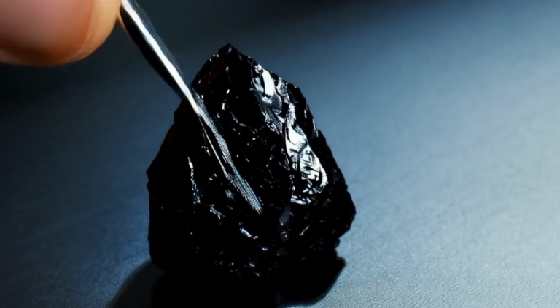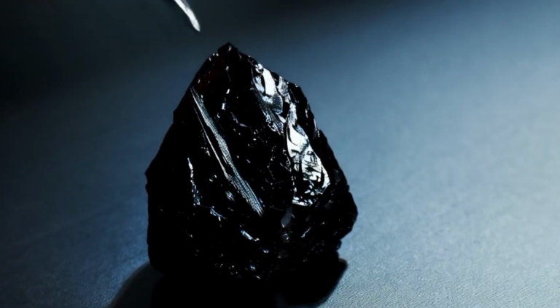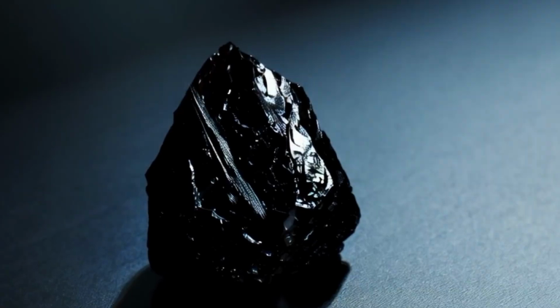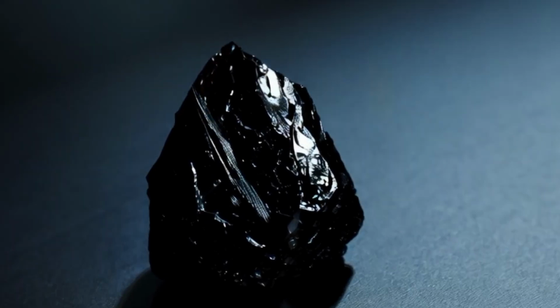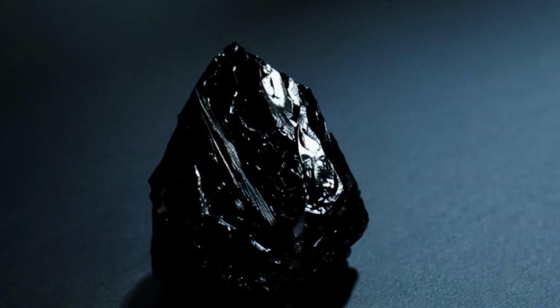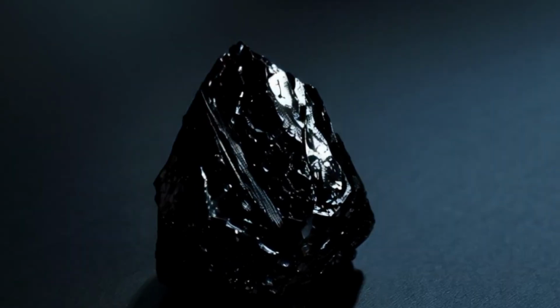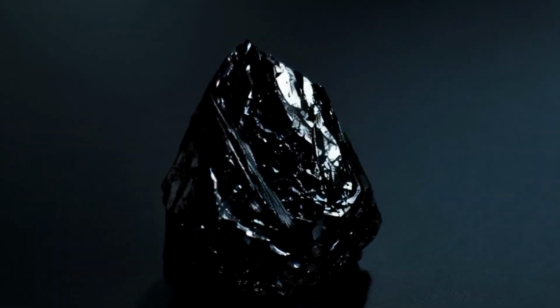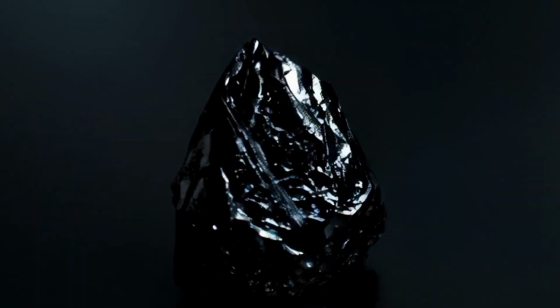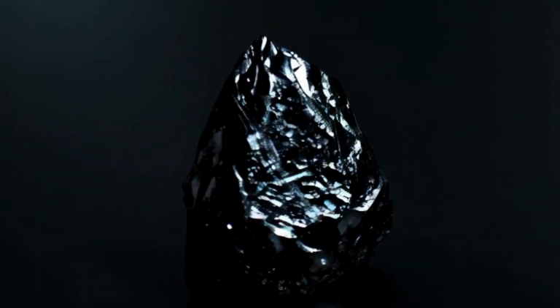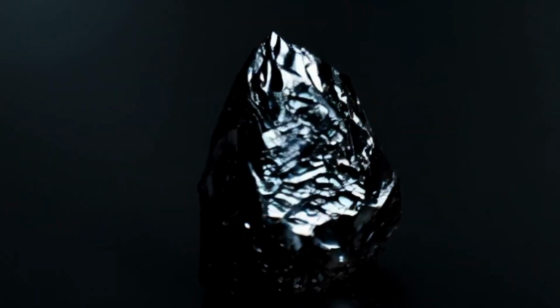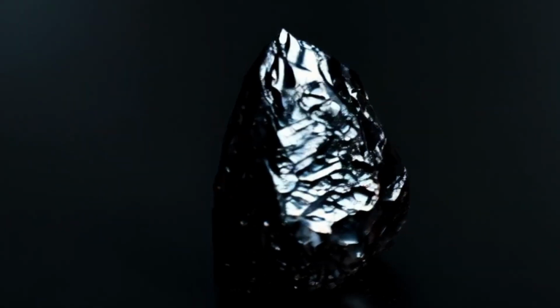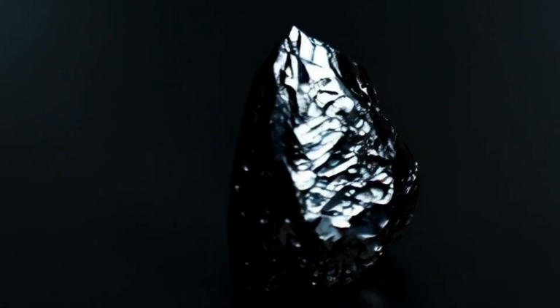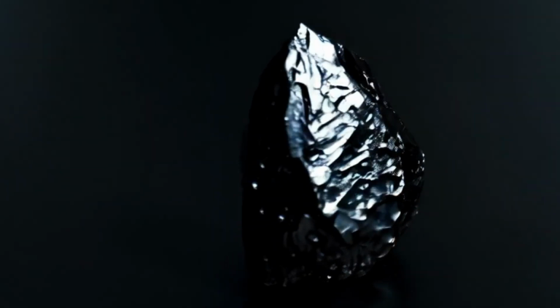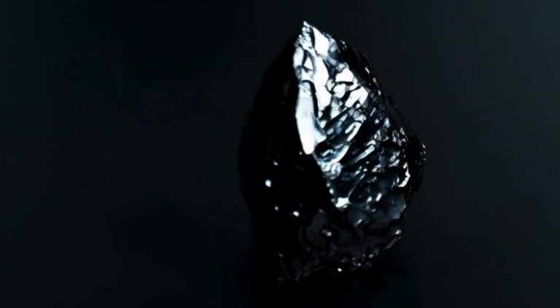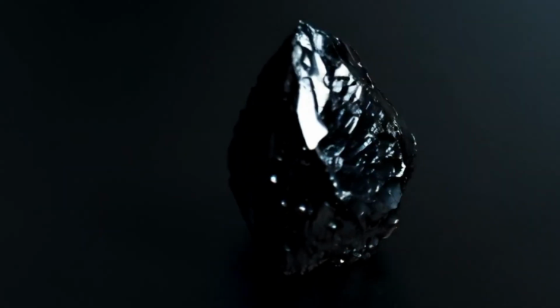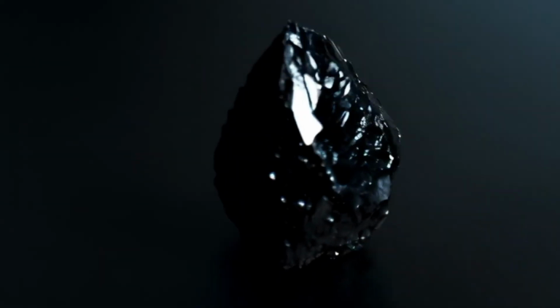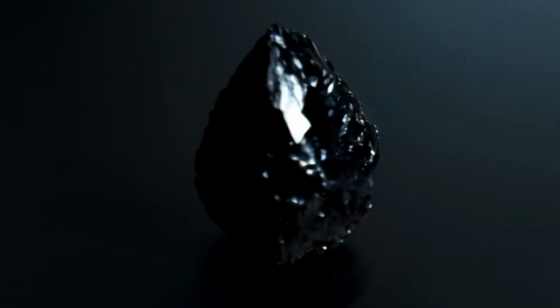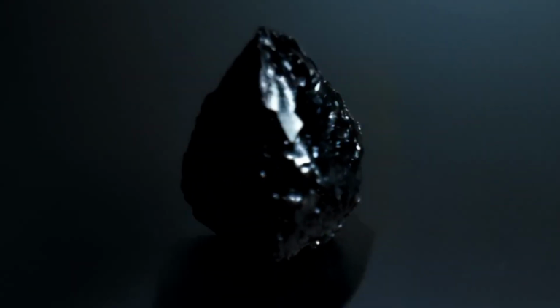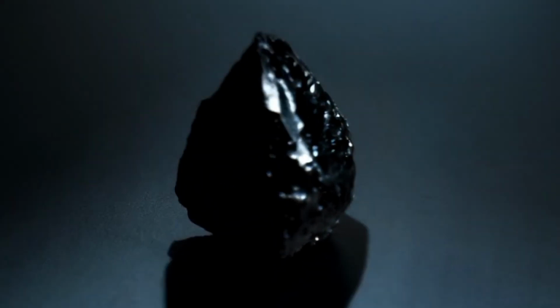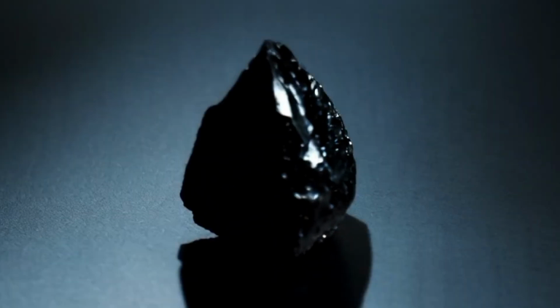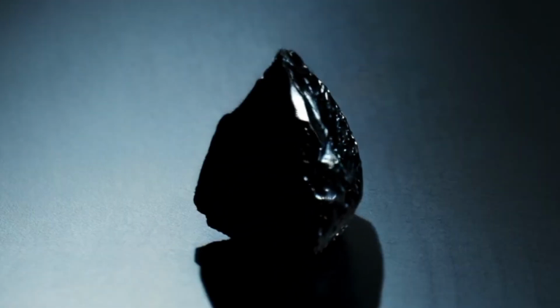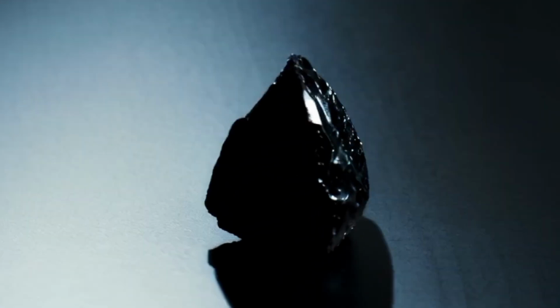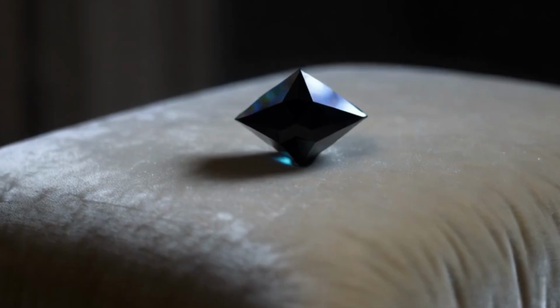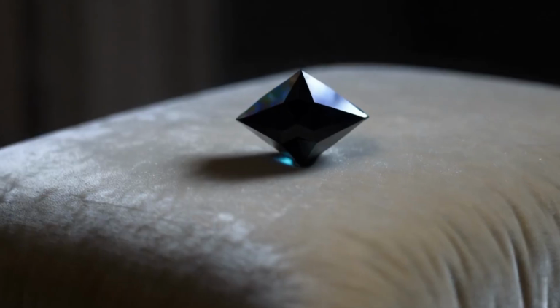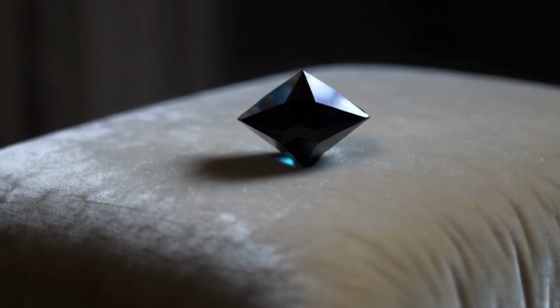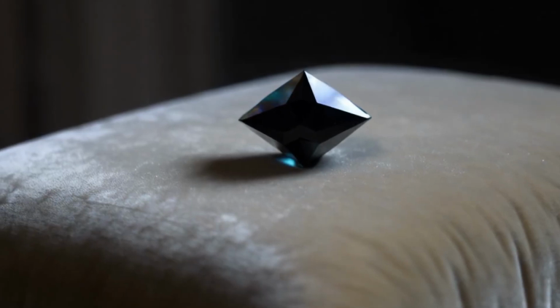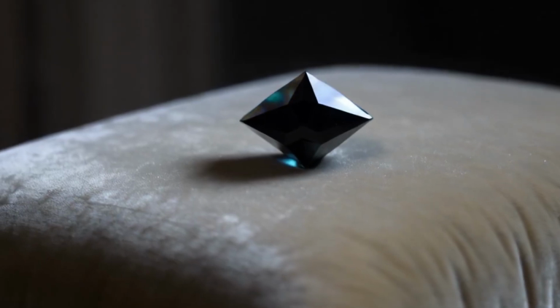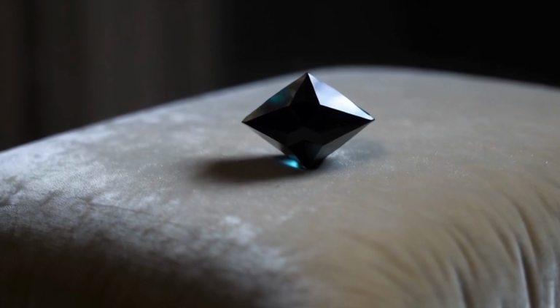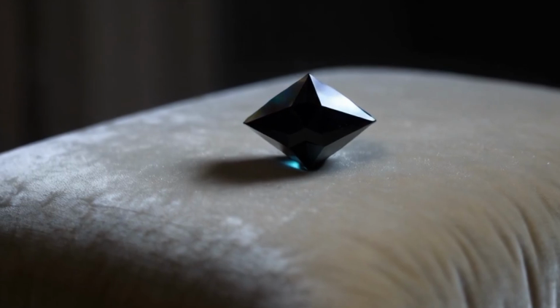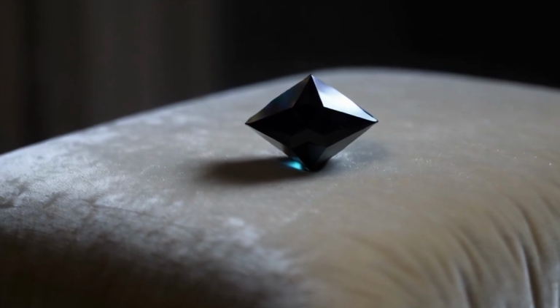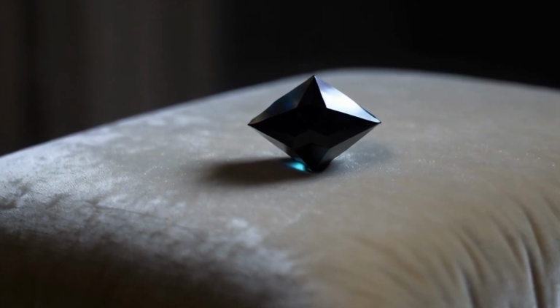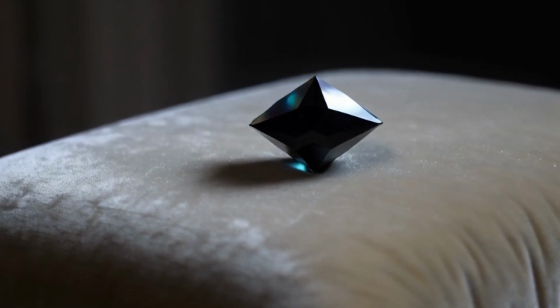If you own a black diamond and want to know whether it's real or not, here are simple methods to test it at home — no professional tools needed.